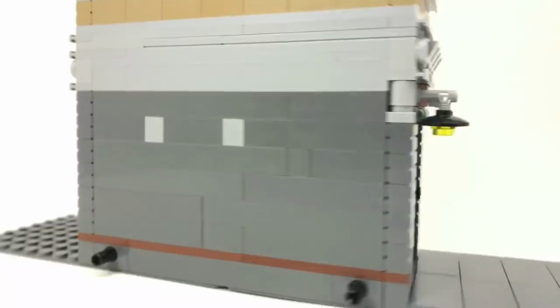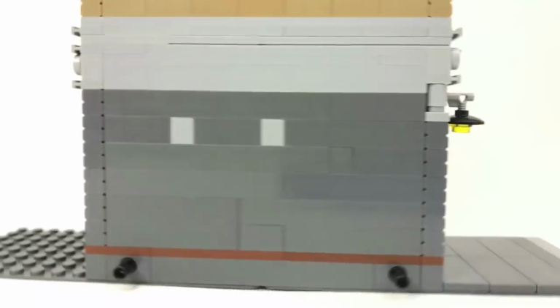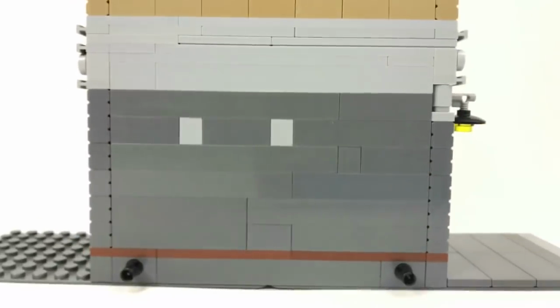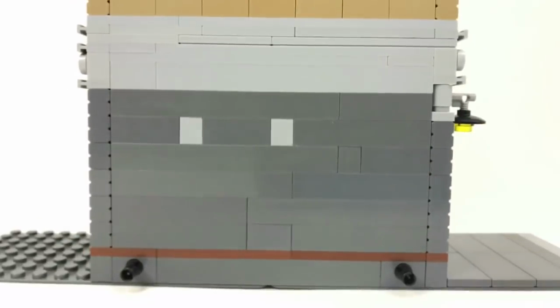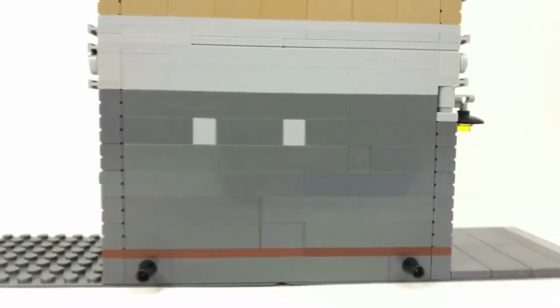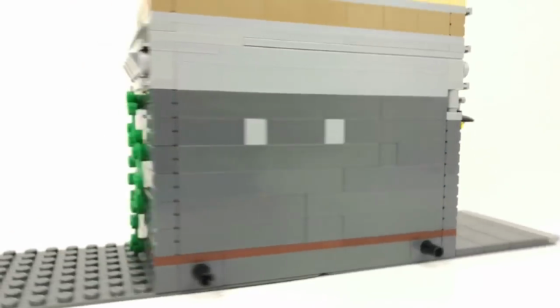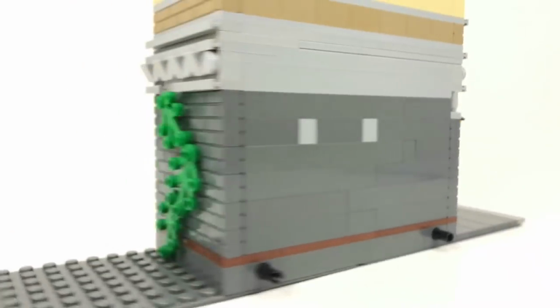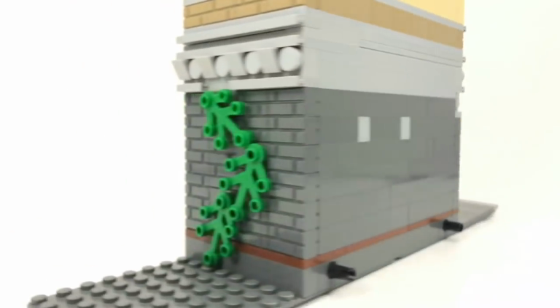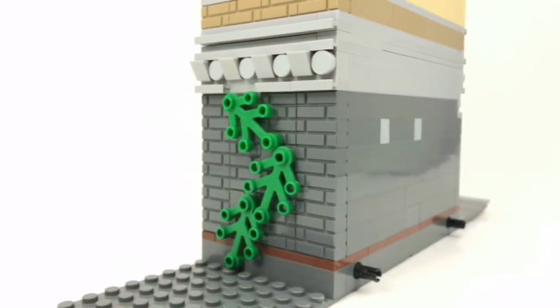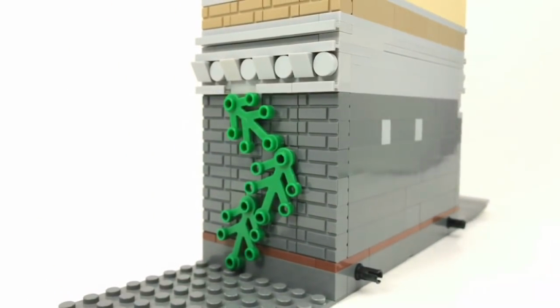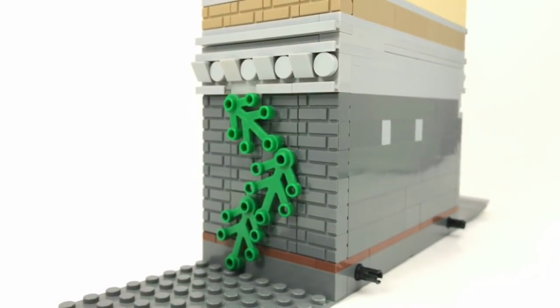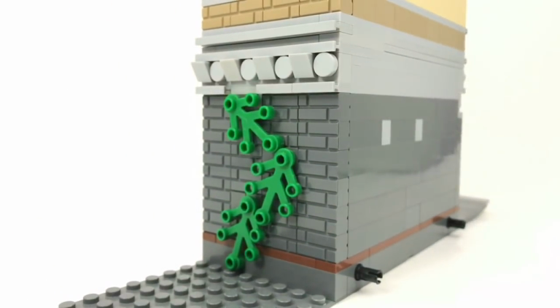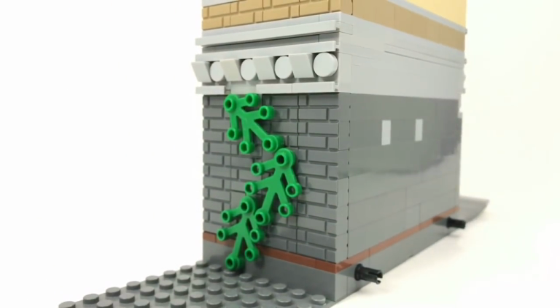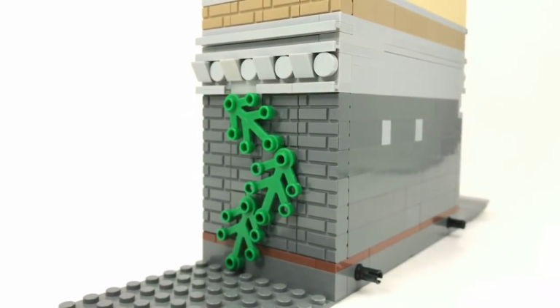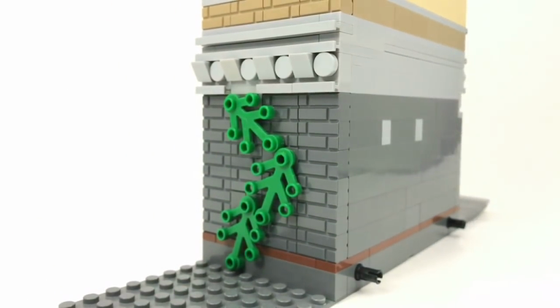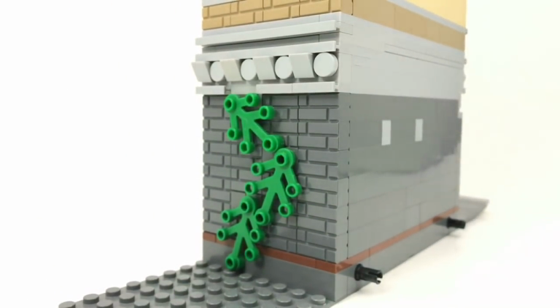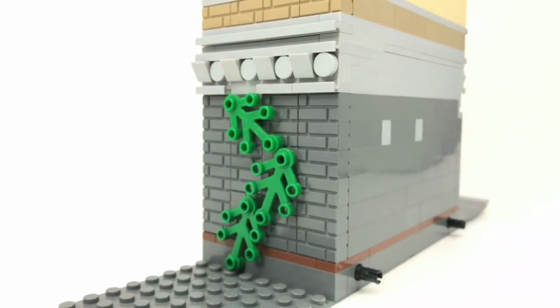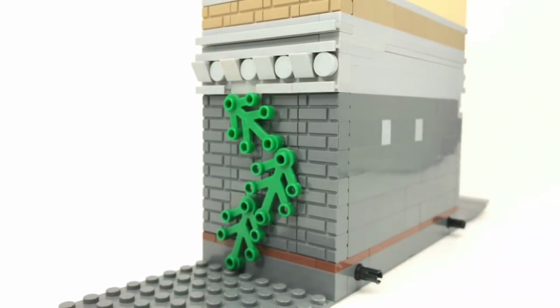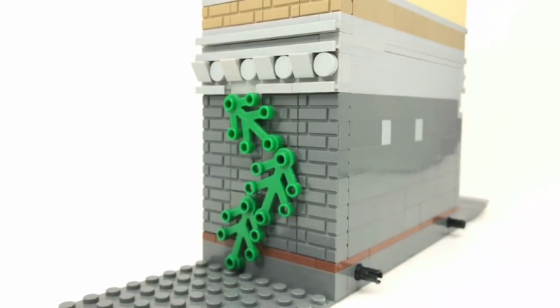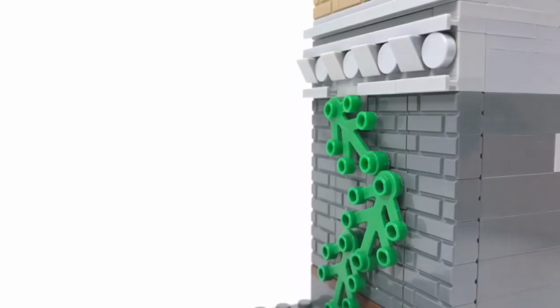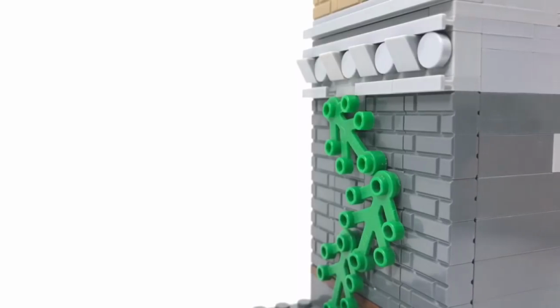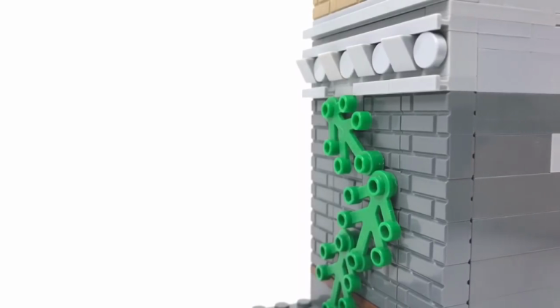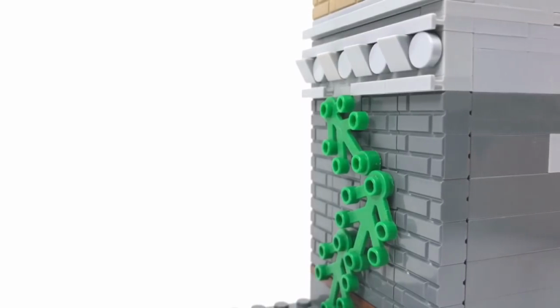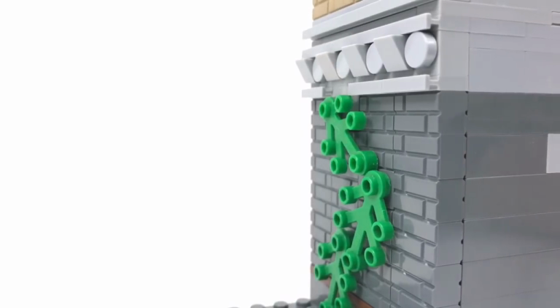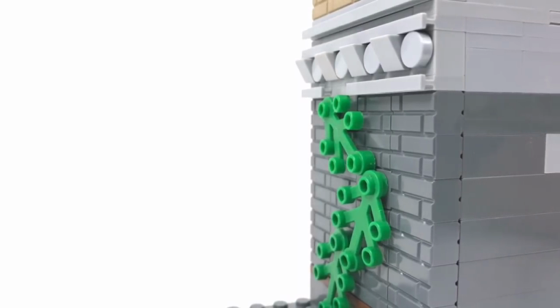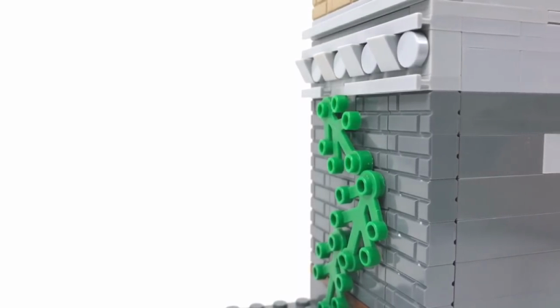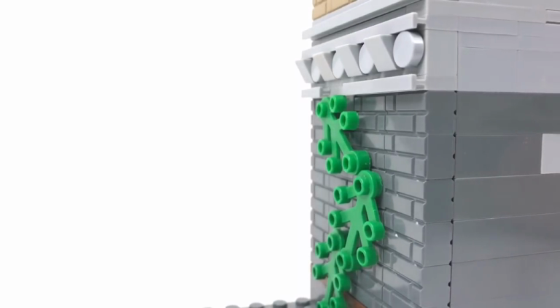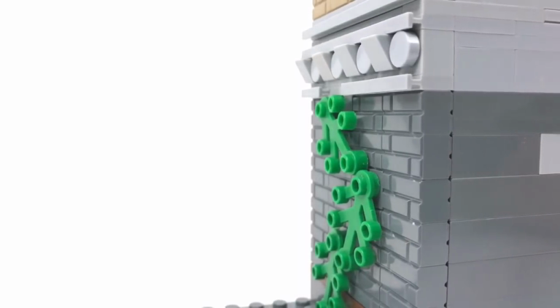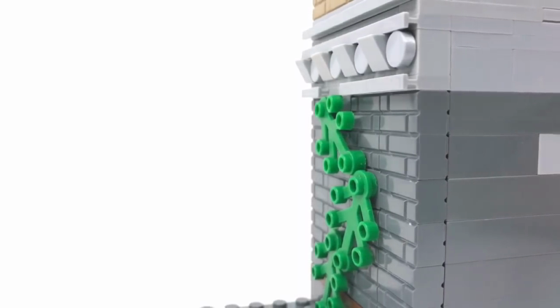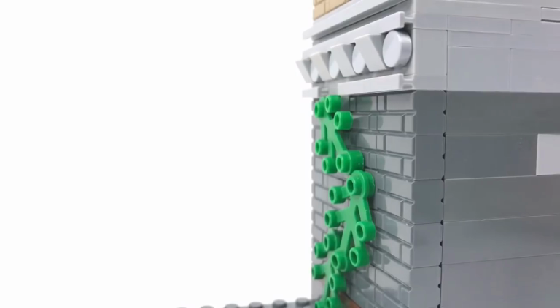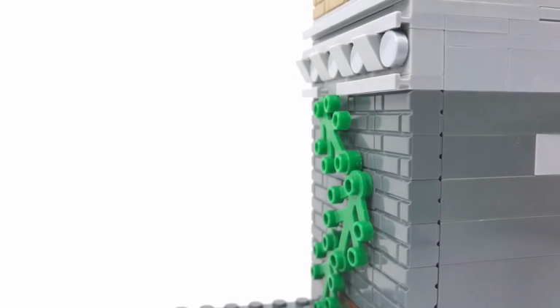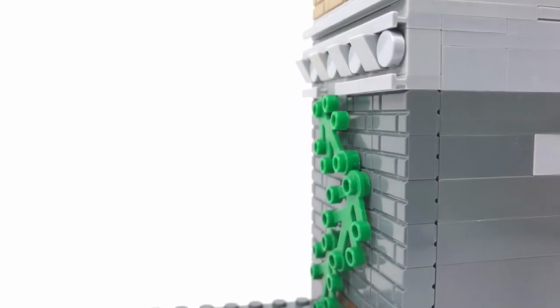The back of the first floor is also fairly simple. It's just masonry bricks and a few vines for some extra detail.